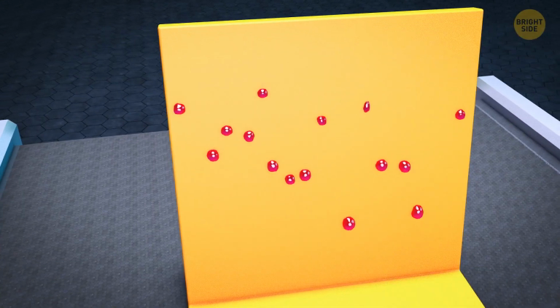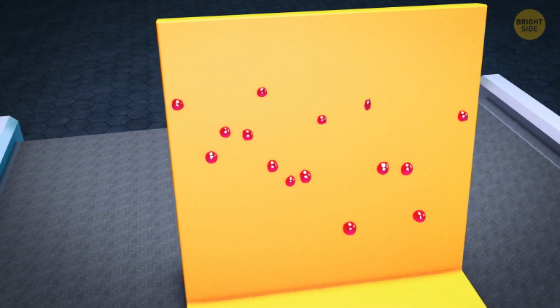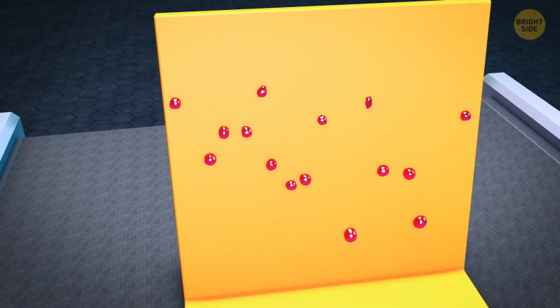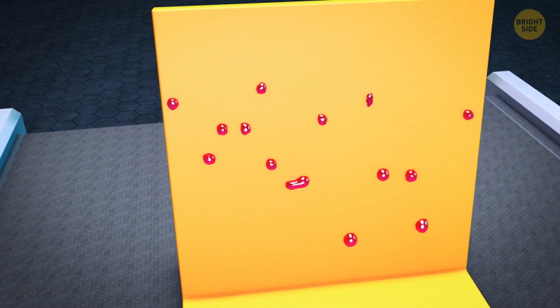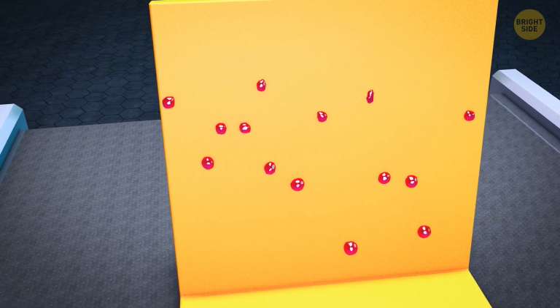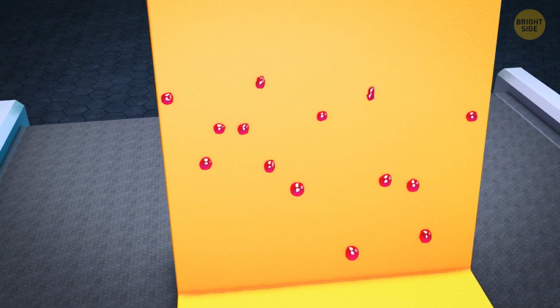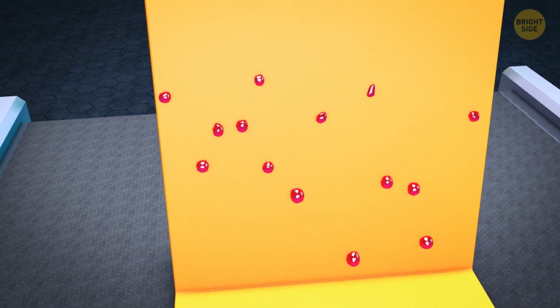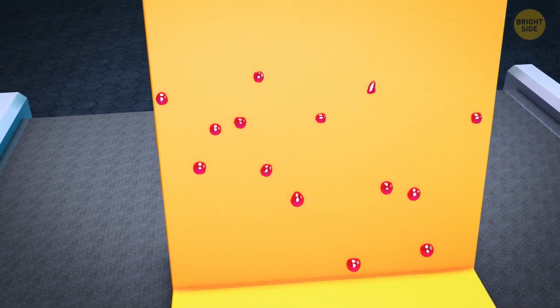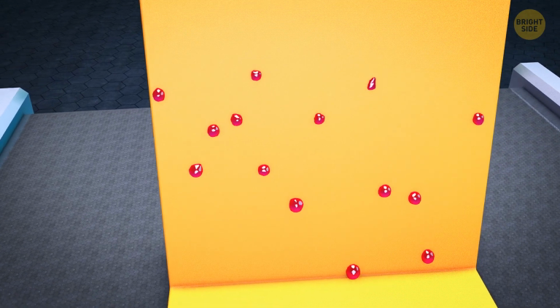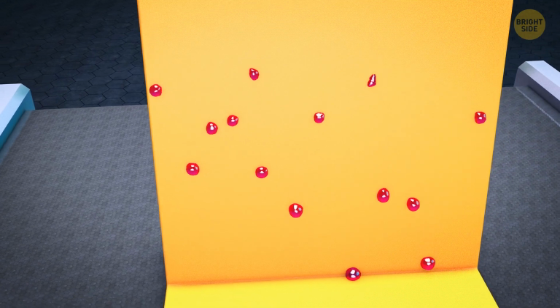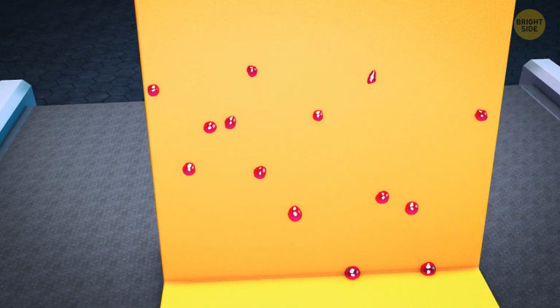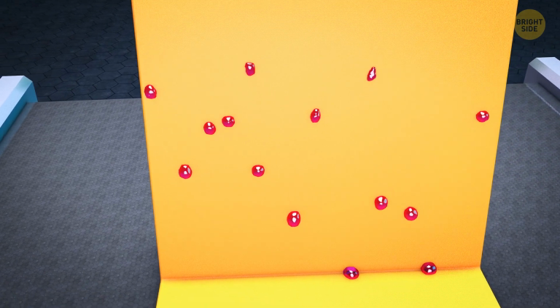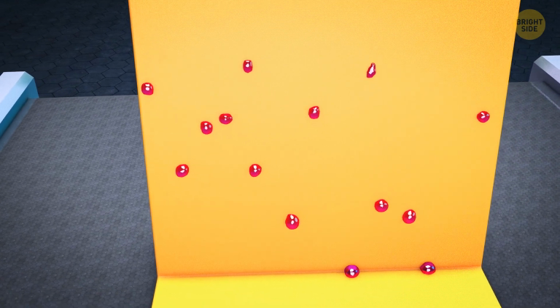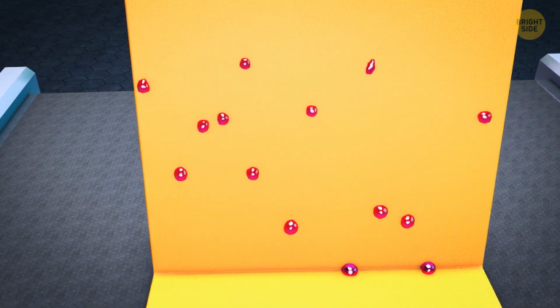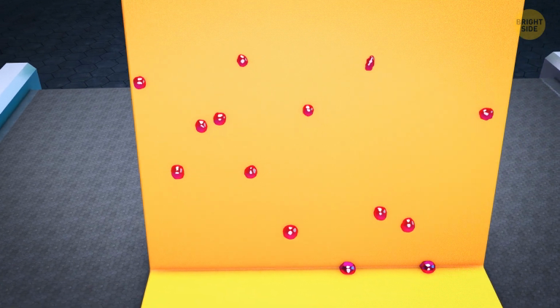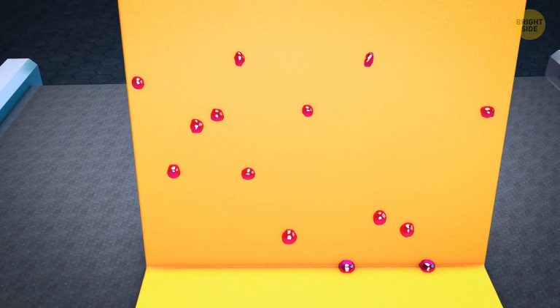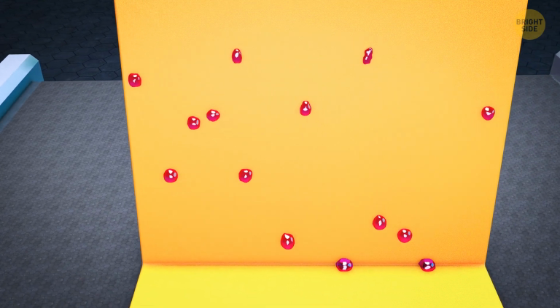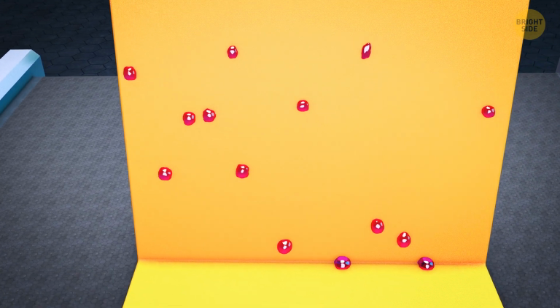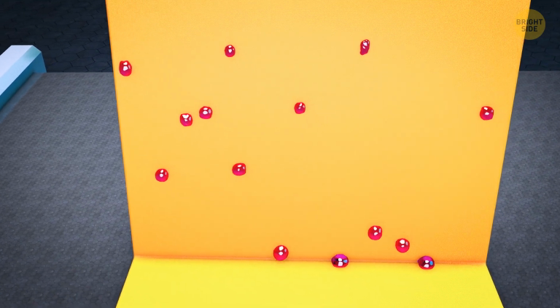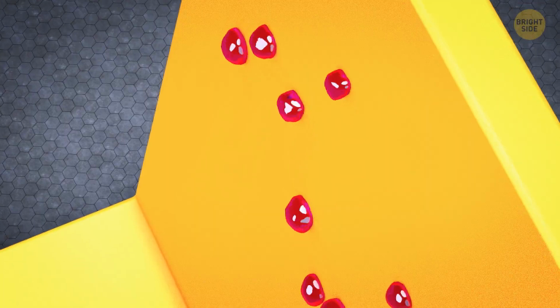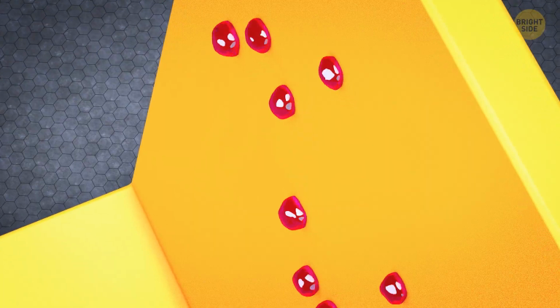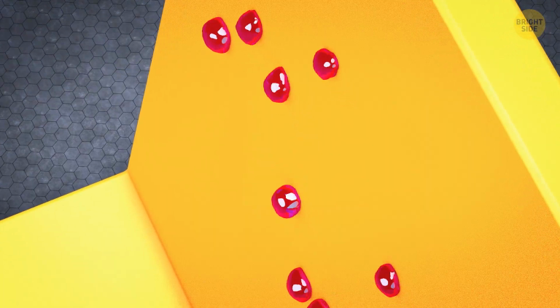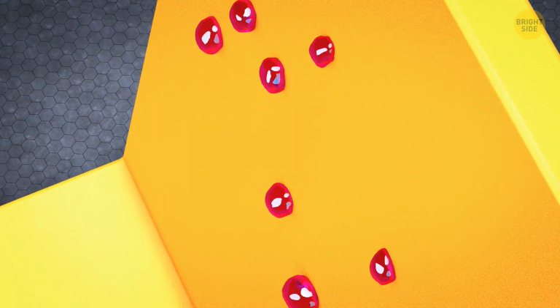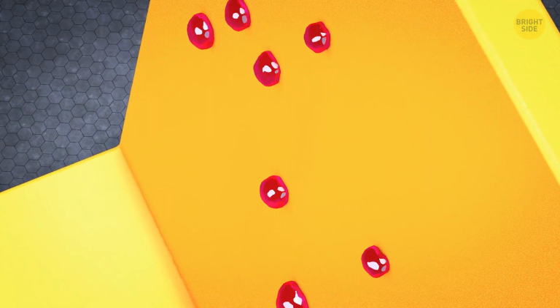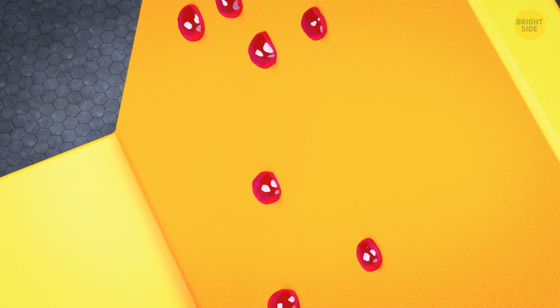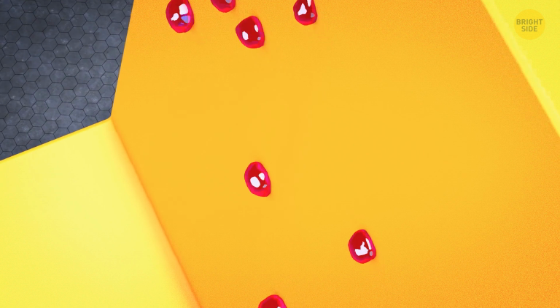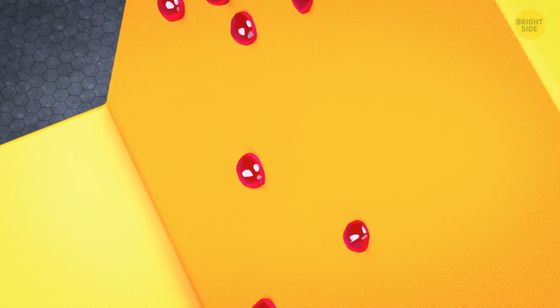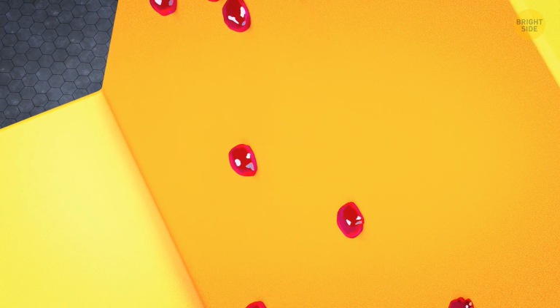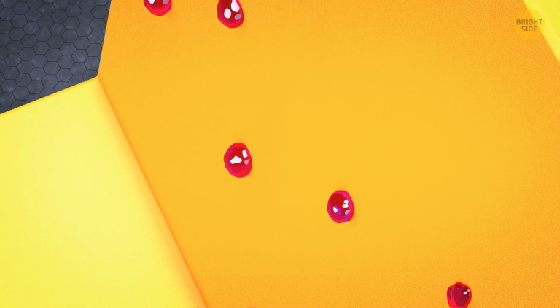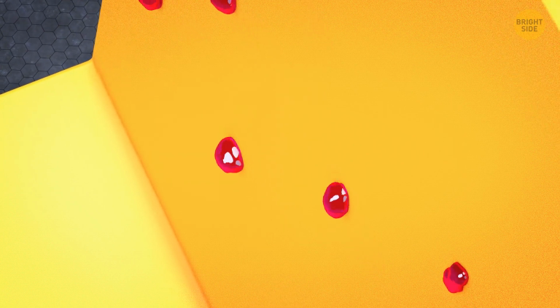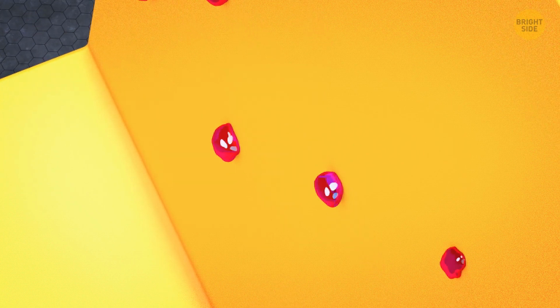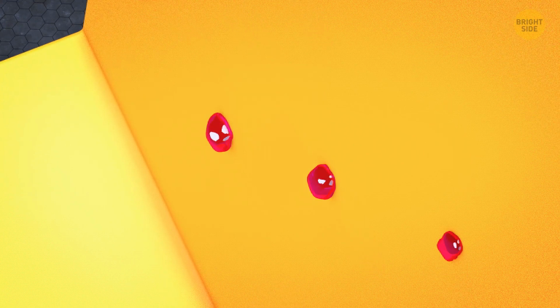It's not just water that turns into little balls with ultra-hydrophobic material. Almost all liquids can turn into marbles with it.